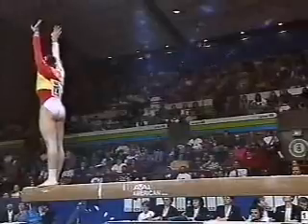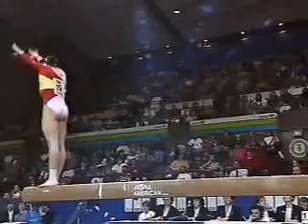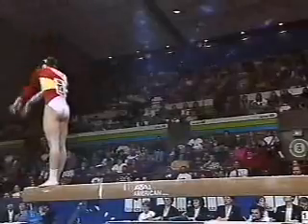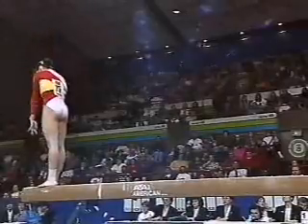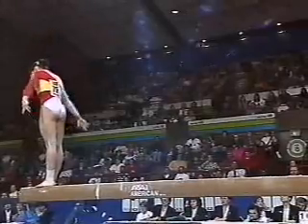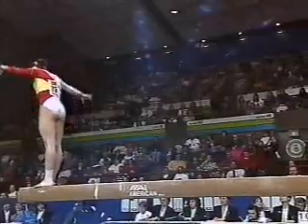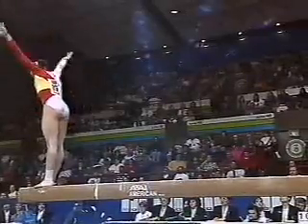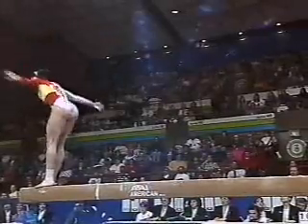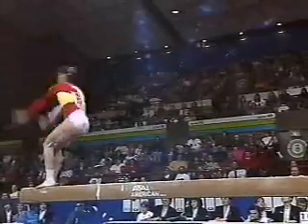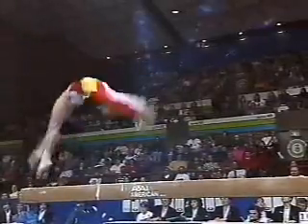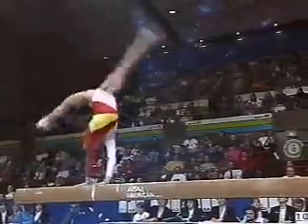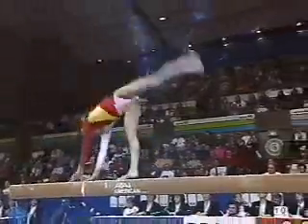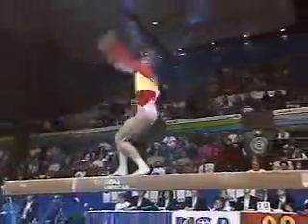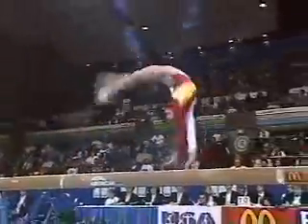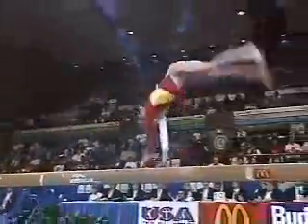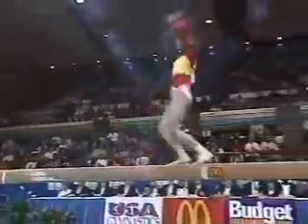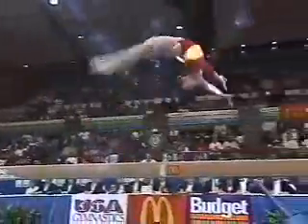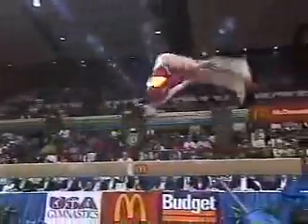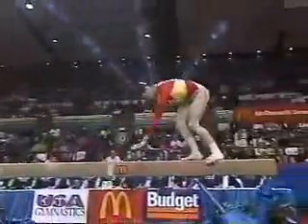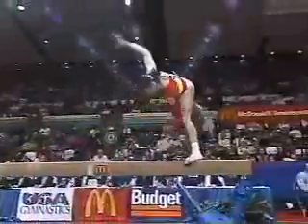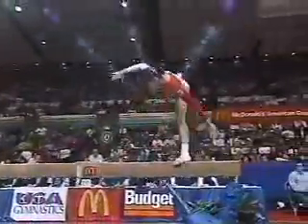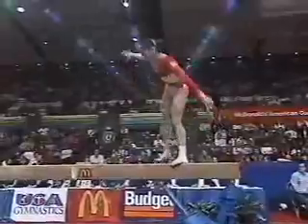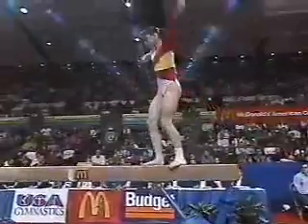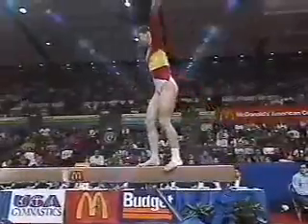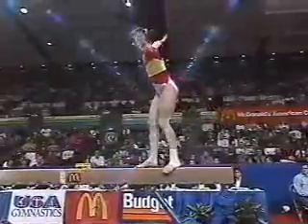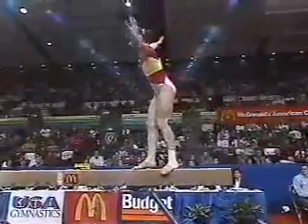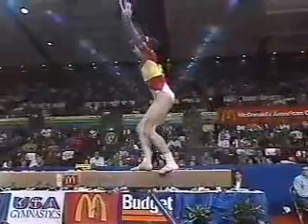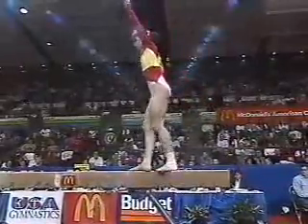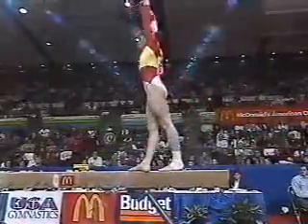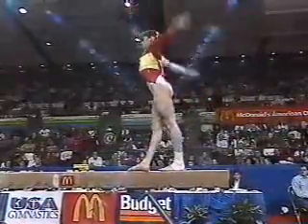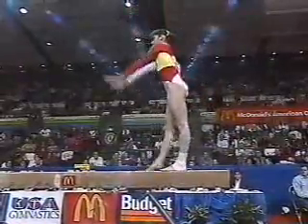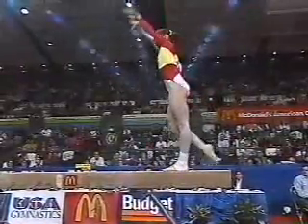Taking a little bit too long to set up for this tumbling skill. Tumbling the length of the balance beam, having trouble on the landing.